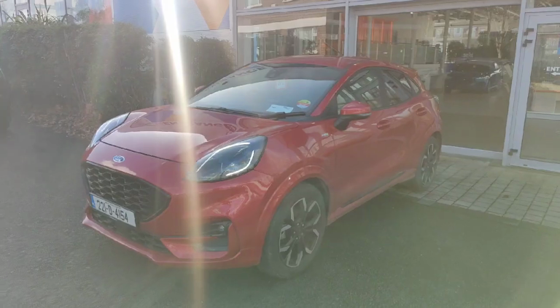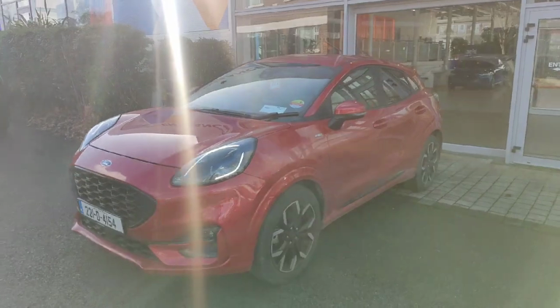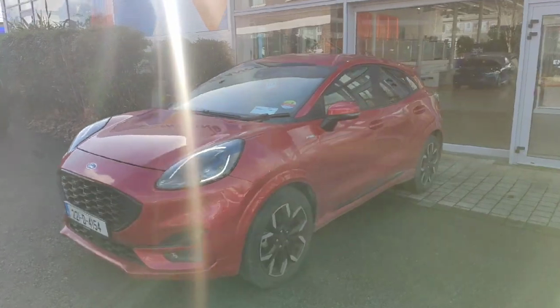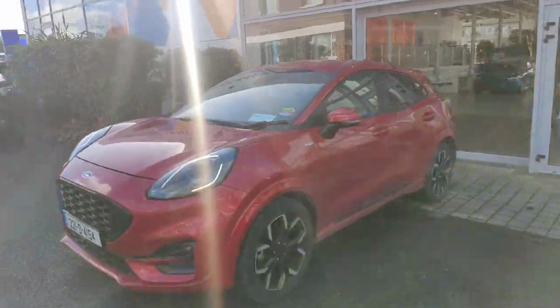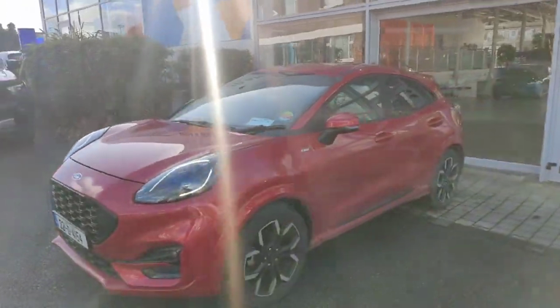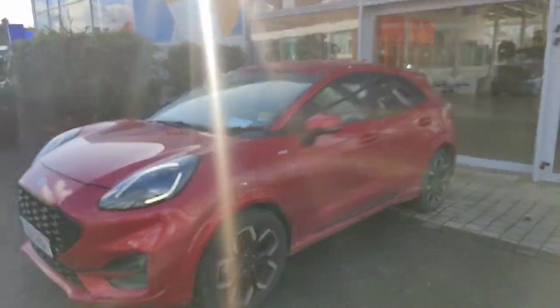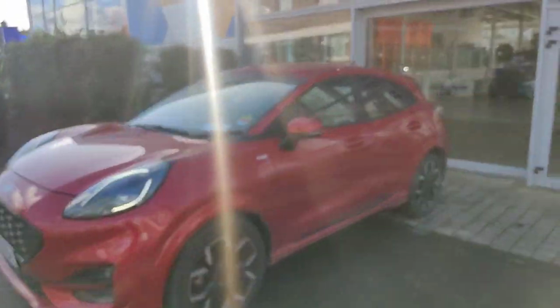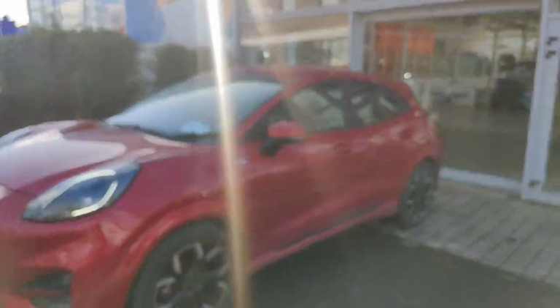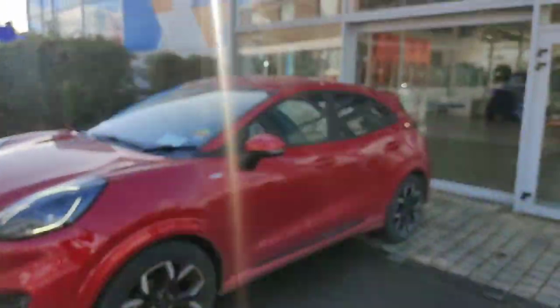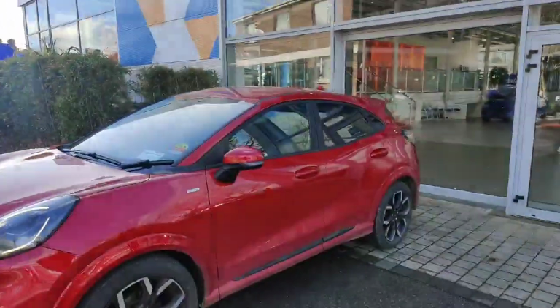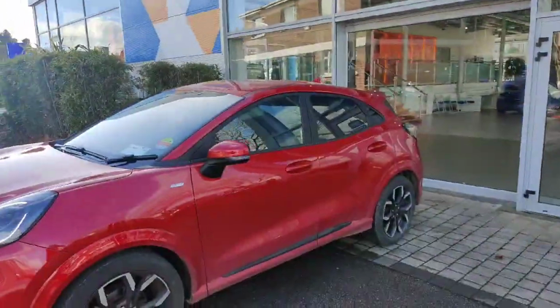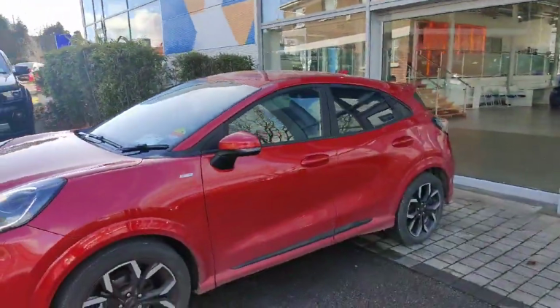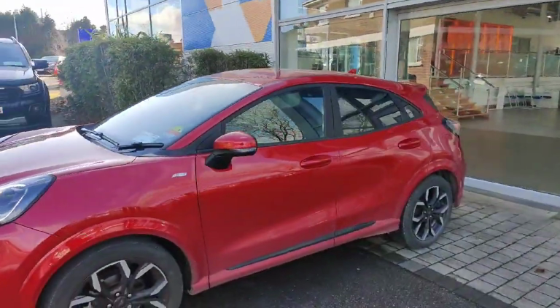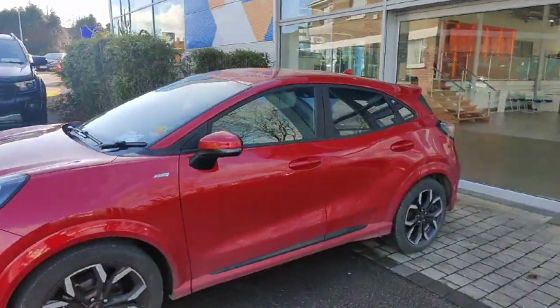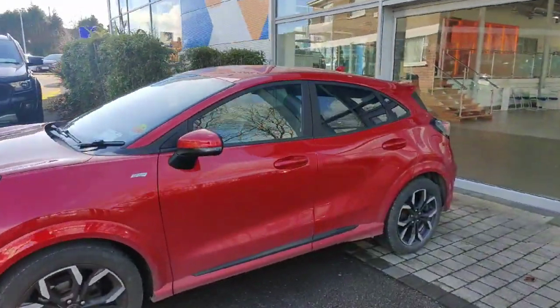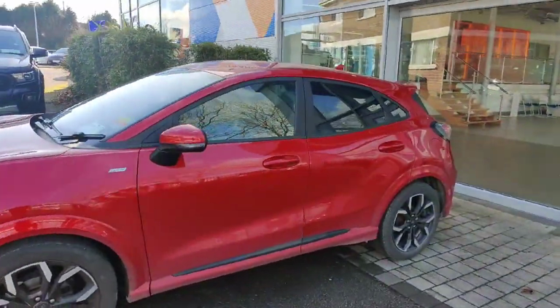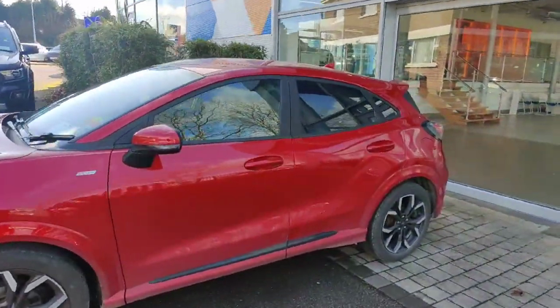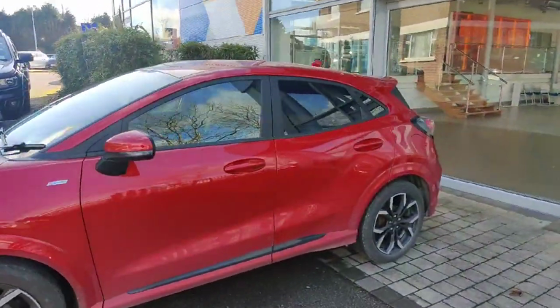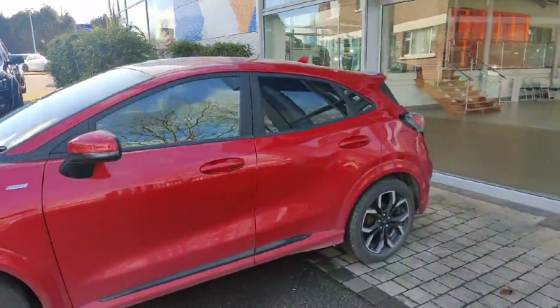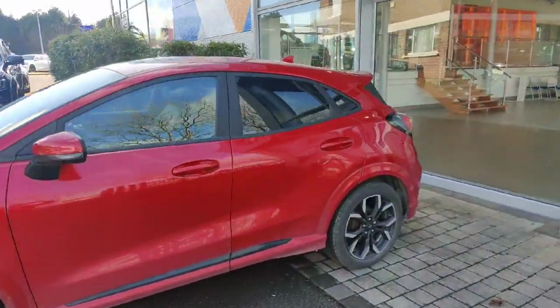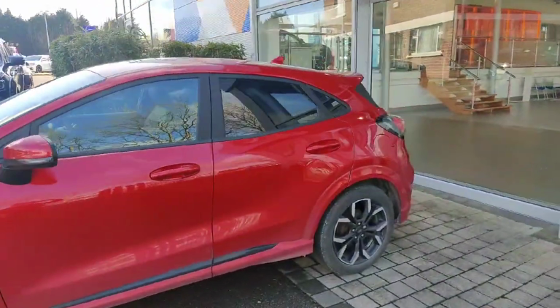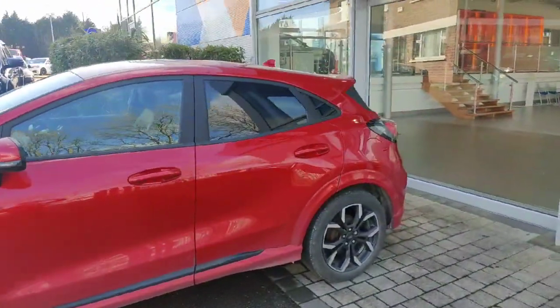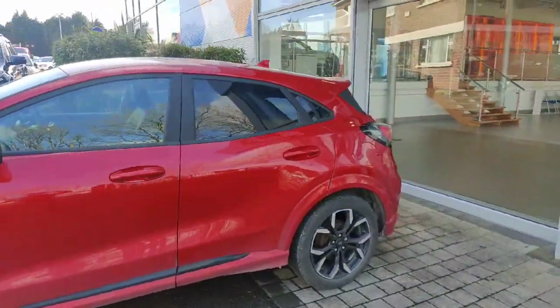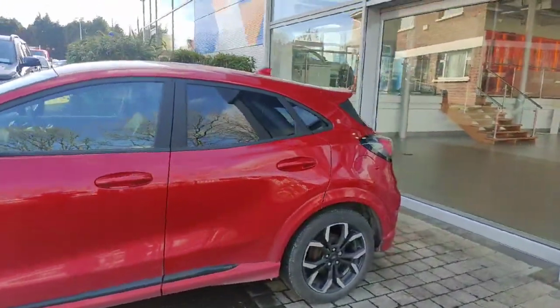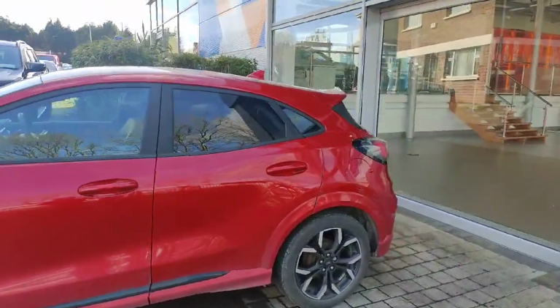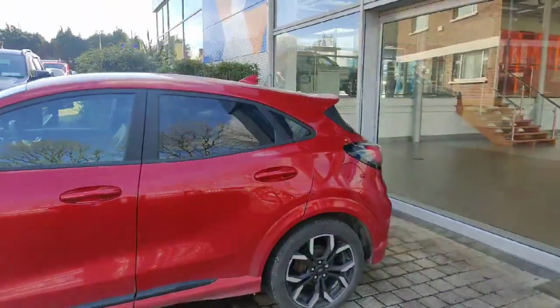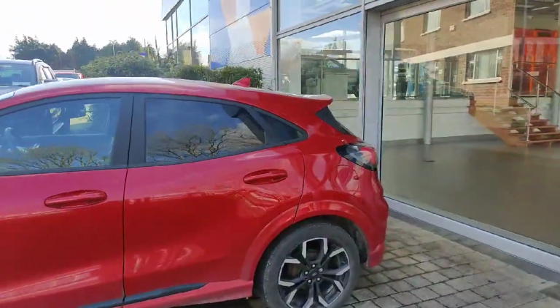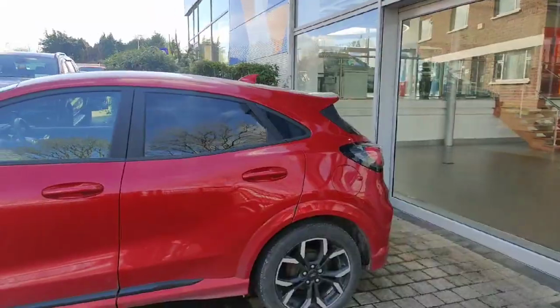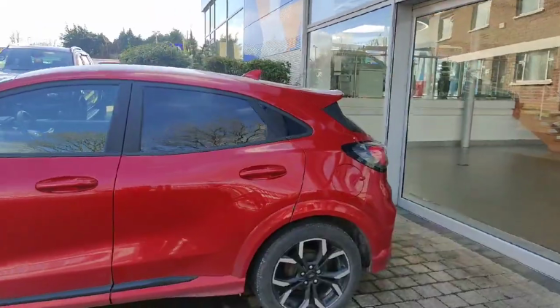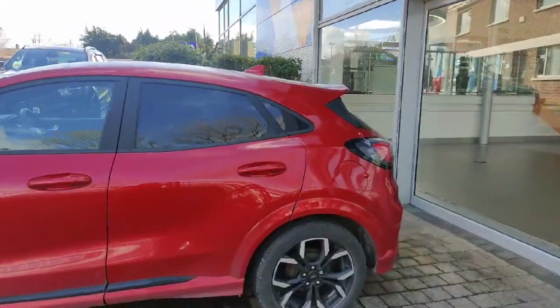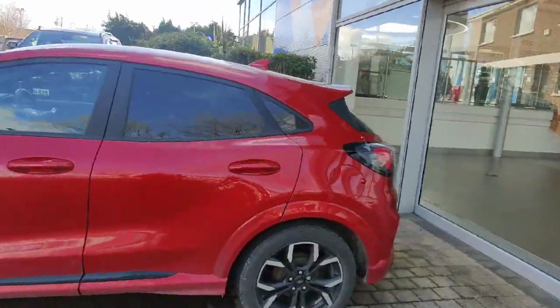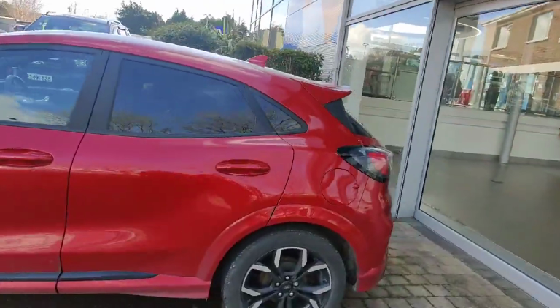Hi all, Cian here from the WC Ford in Cork, presenting this really nice 221 ST-Line X Ford Puma.